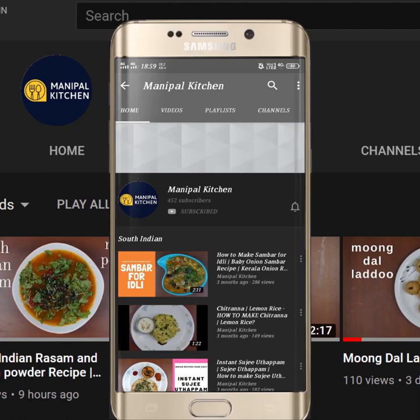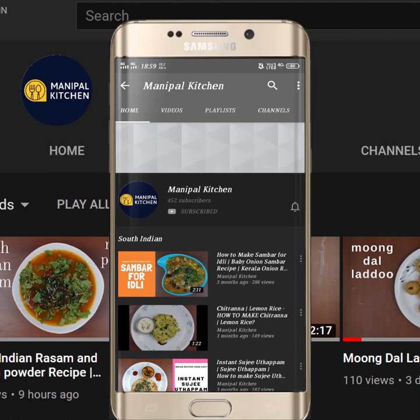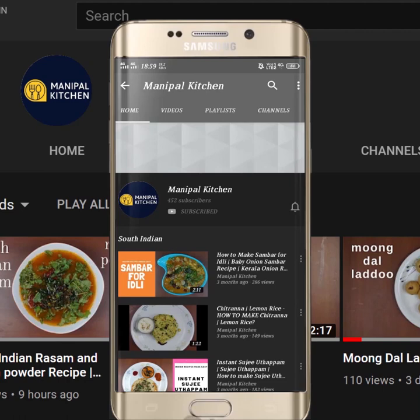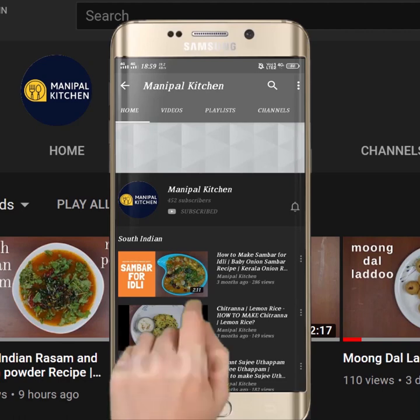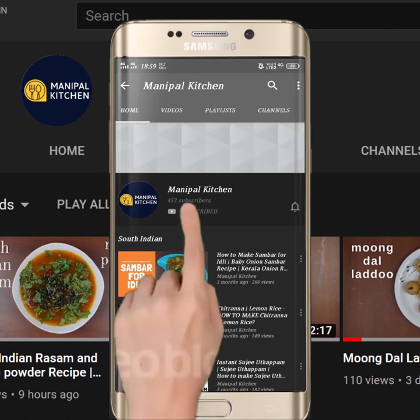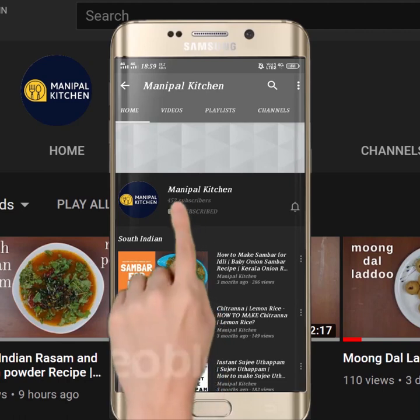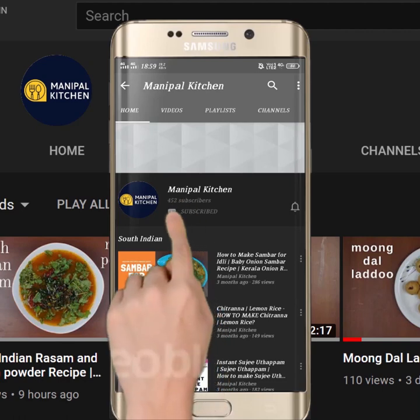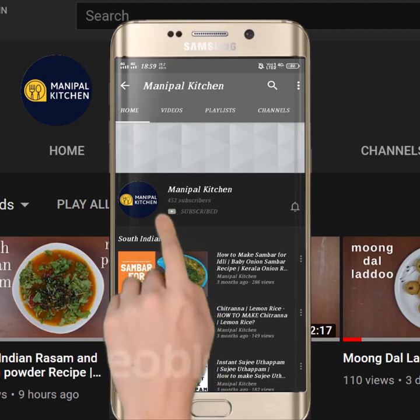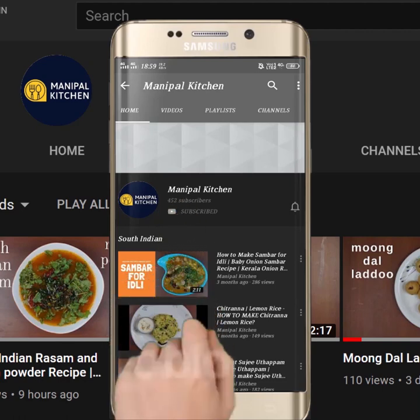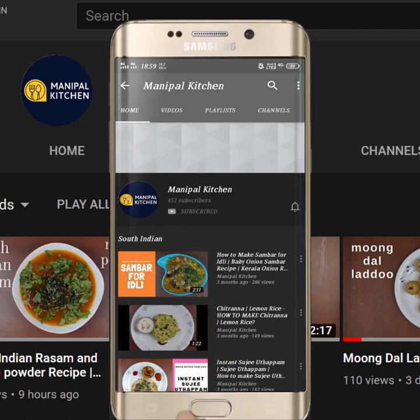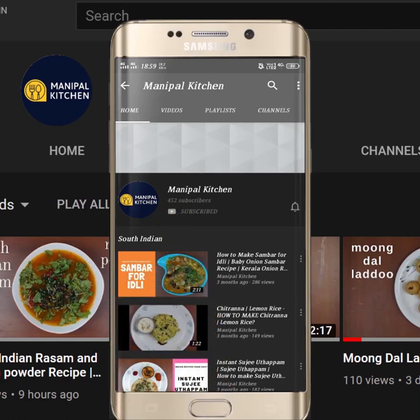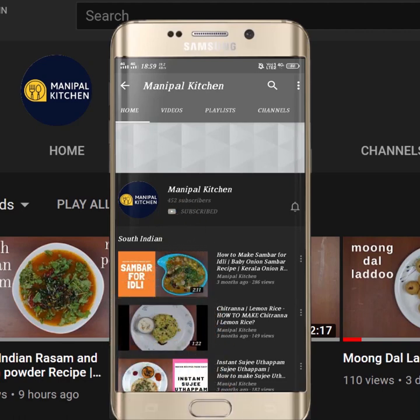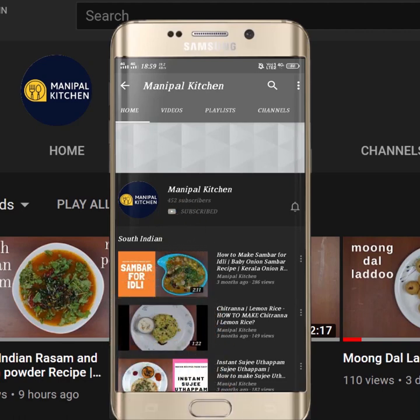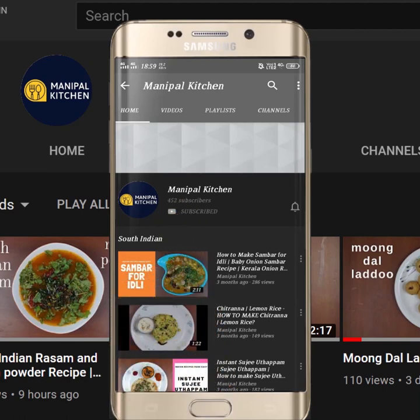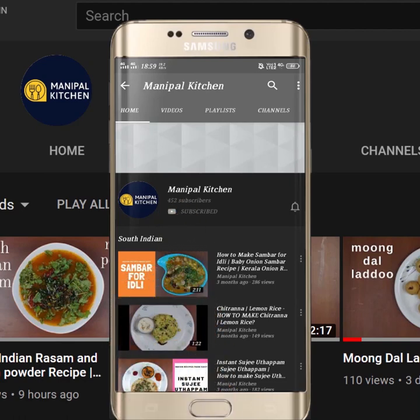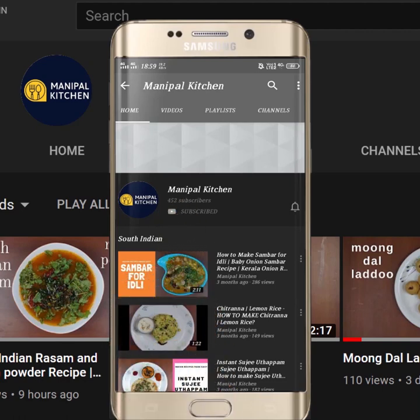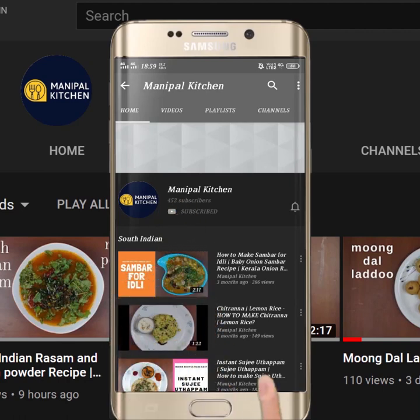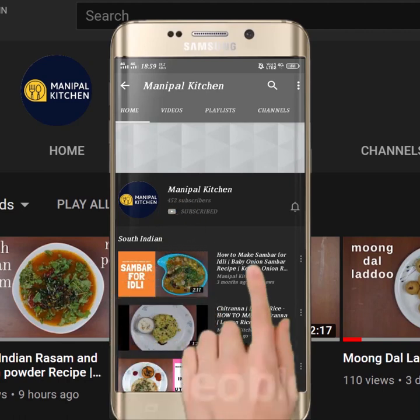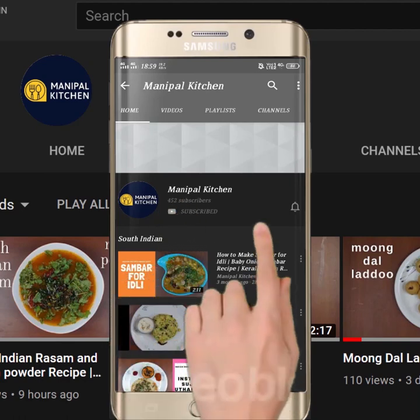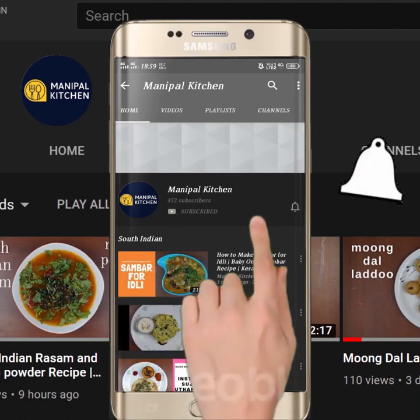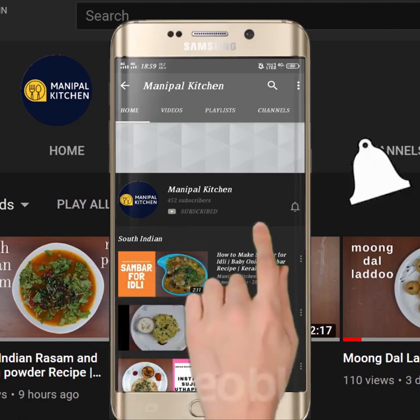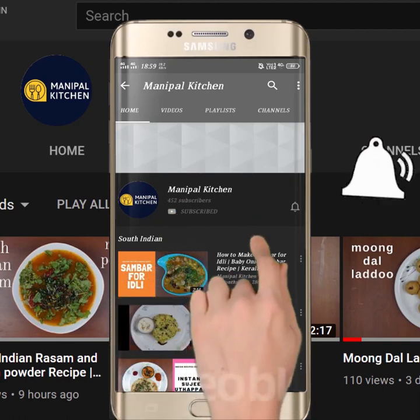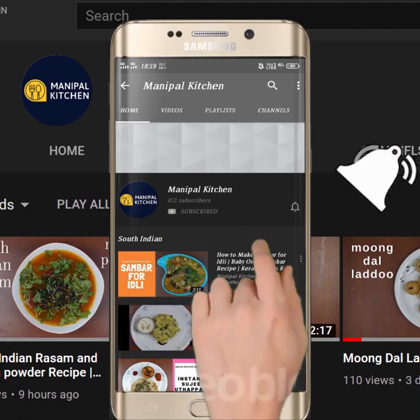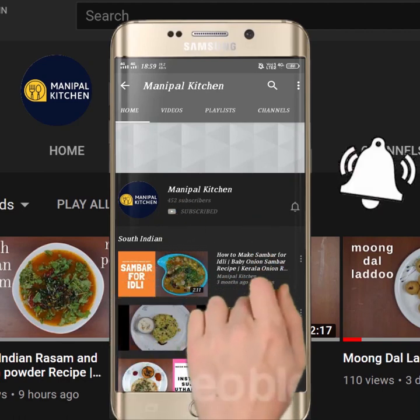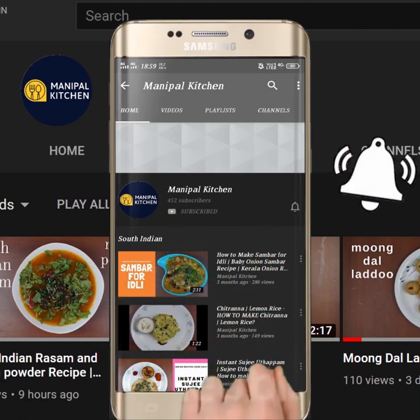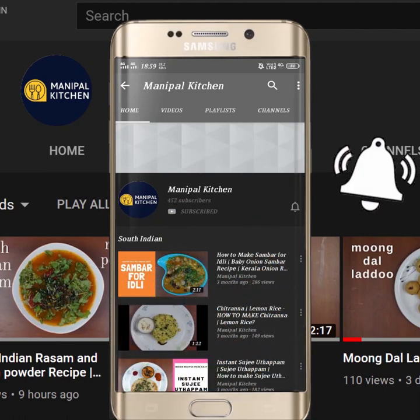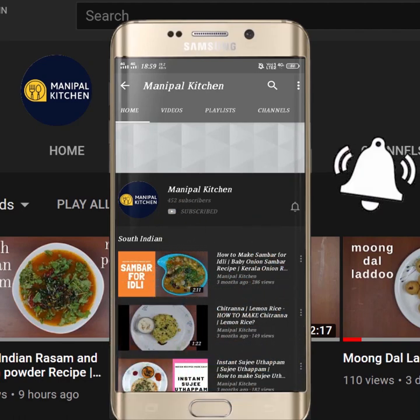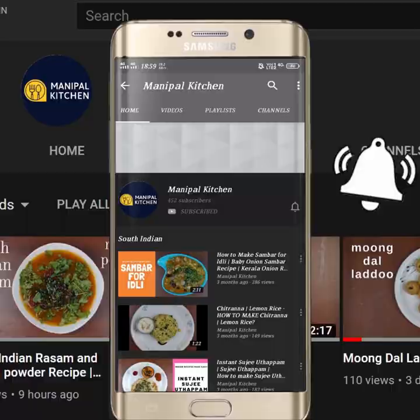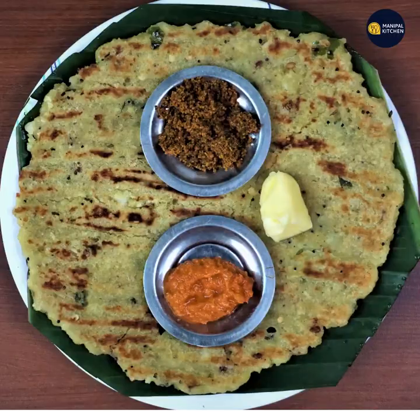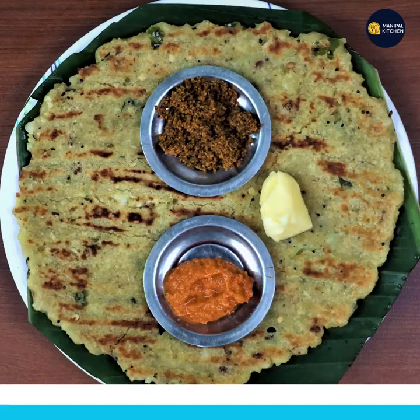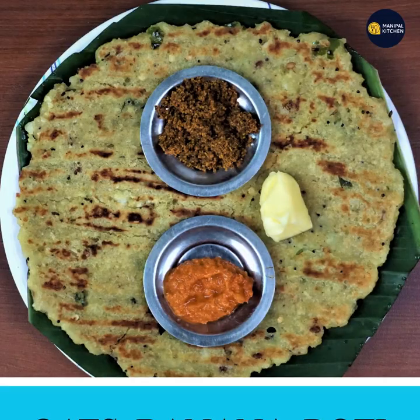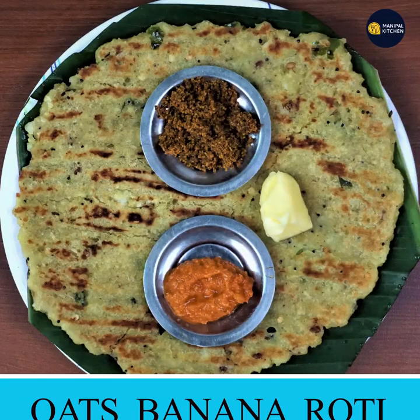Subscribe now and press the bell icon, never miss an update. Welcome to my channel.